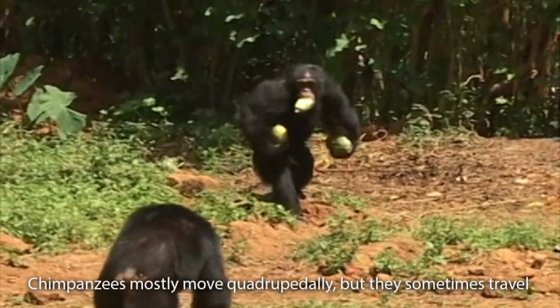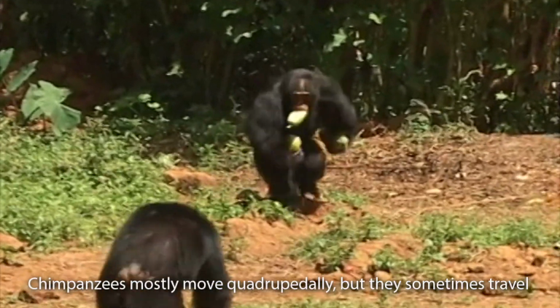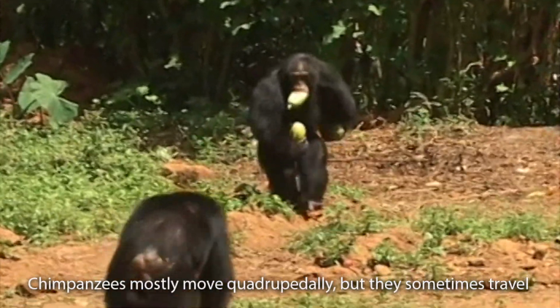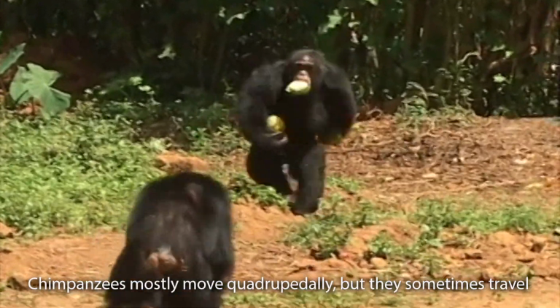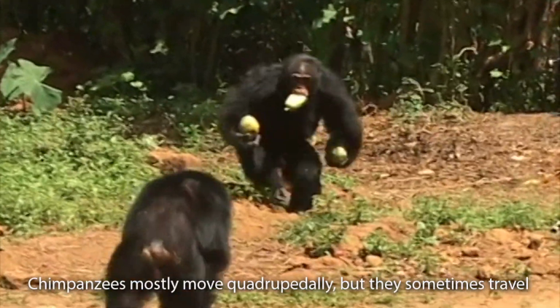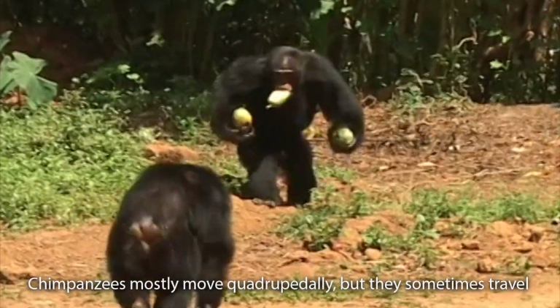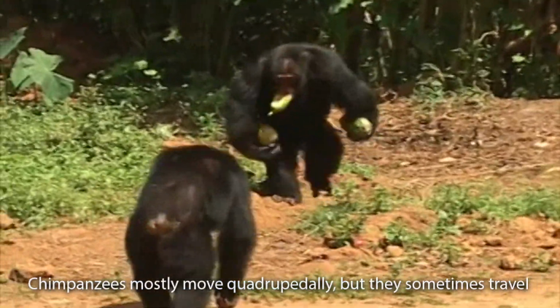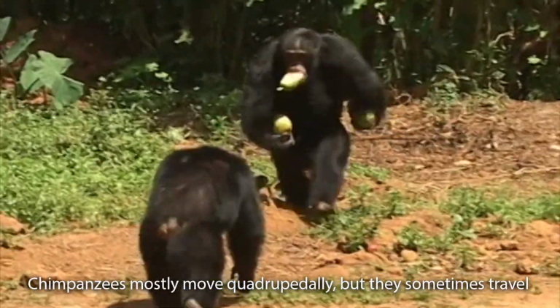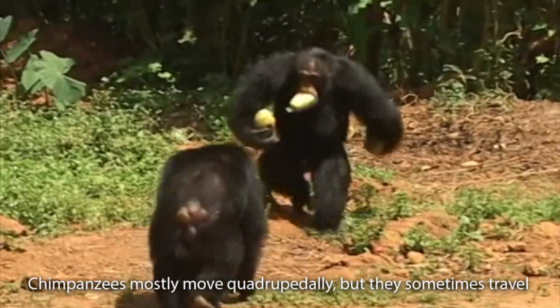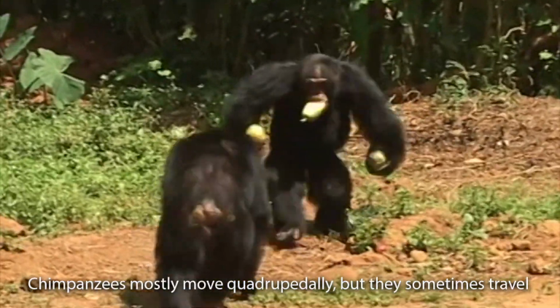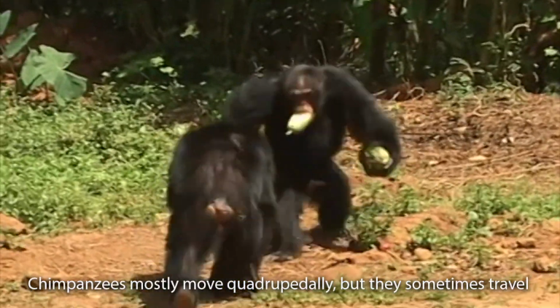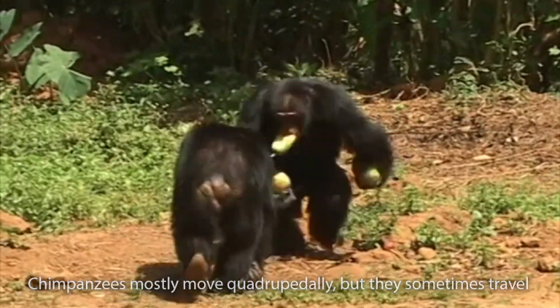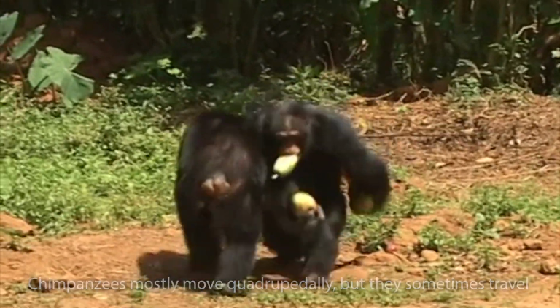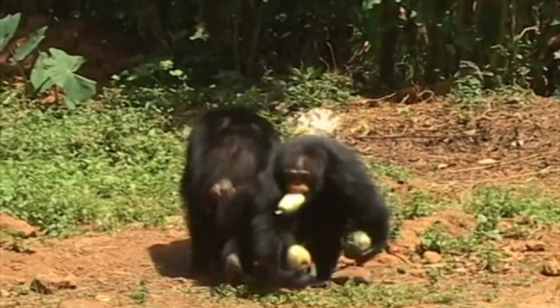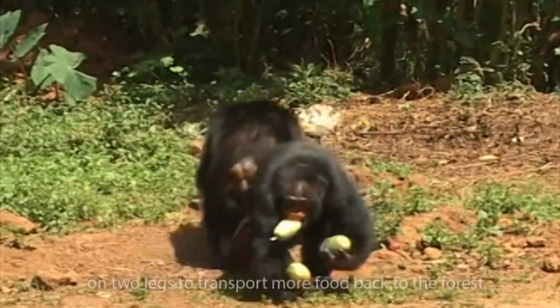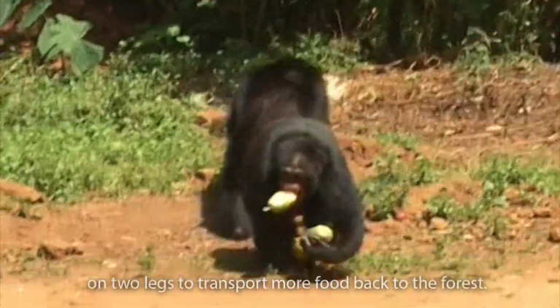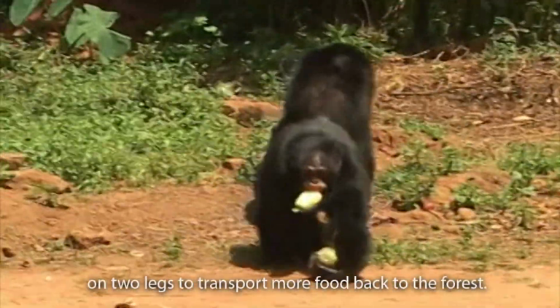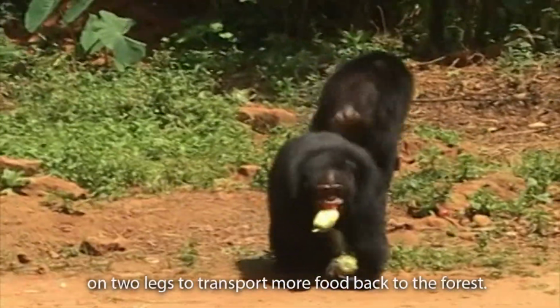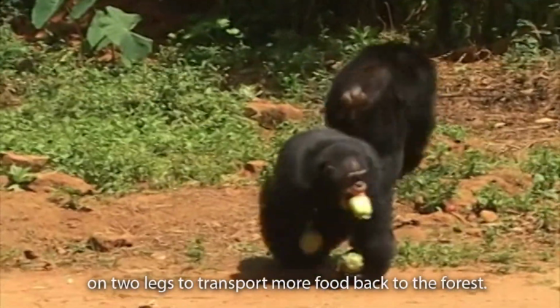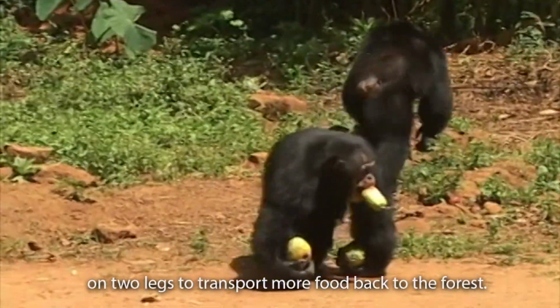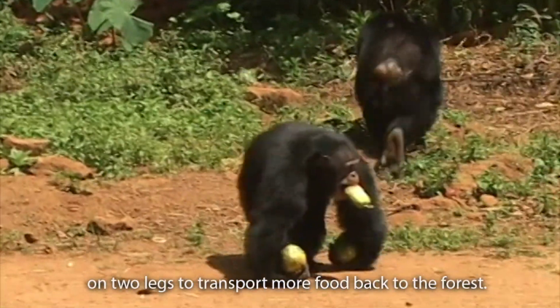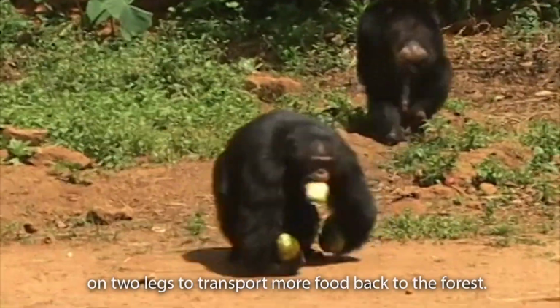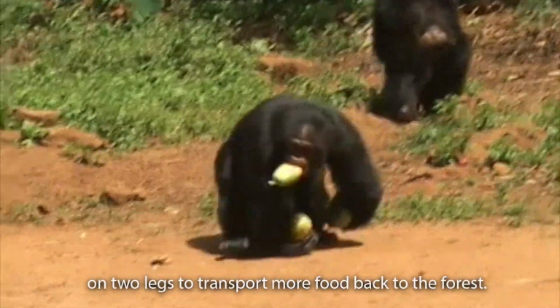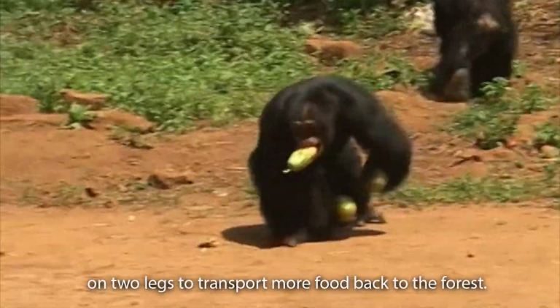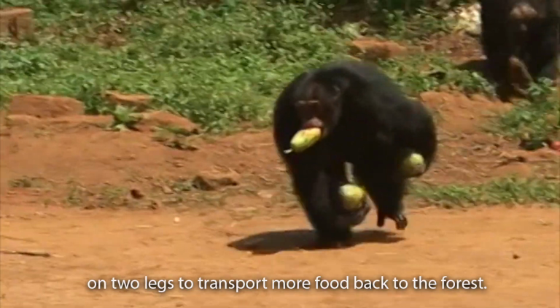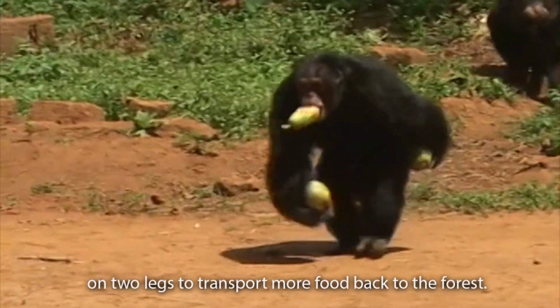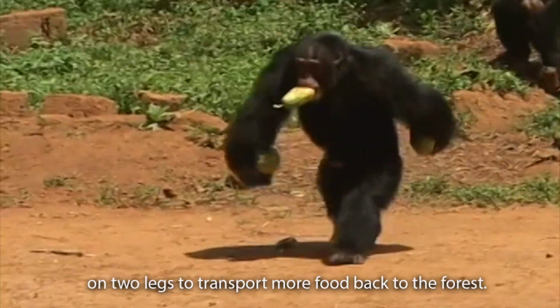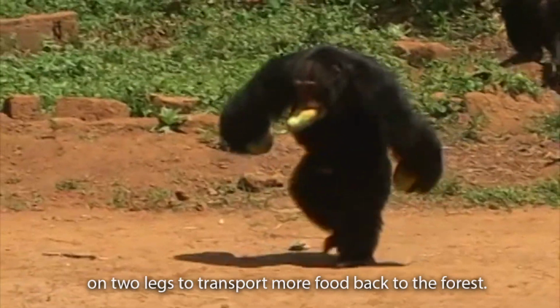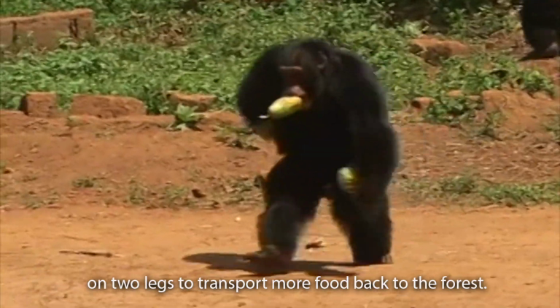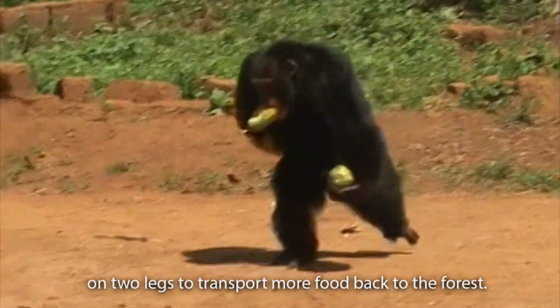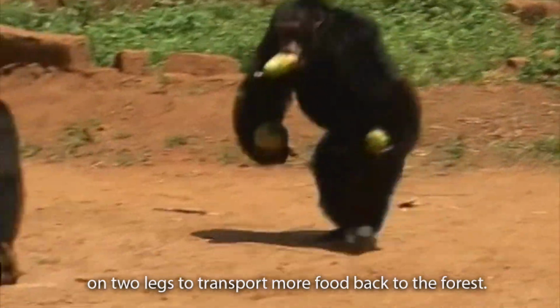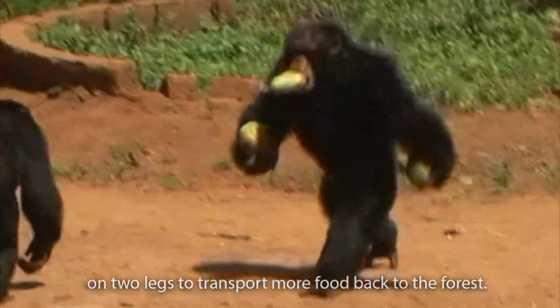Chimpanzees mostly move quadrupedally but they sometimes travel on two legs to transport more food back to the forest.